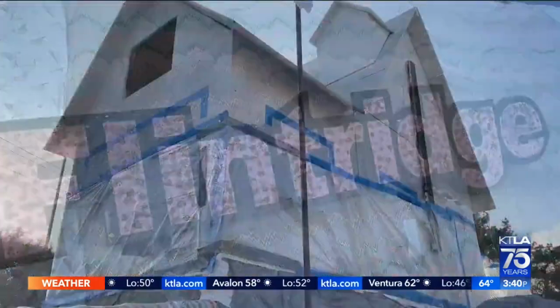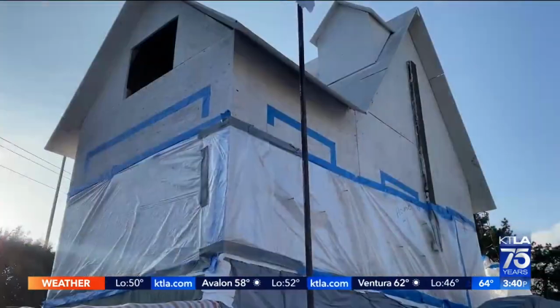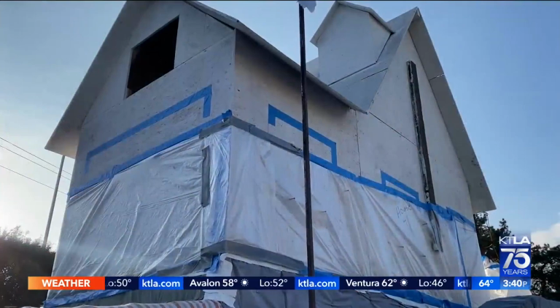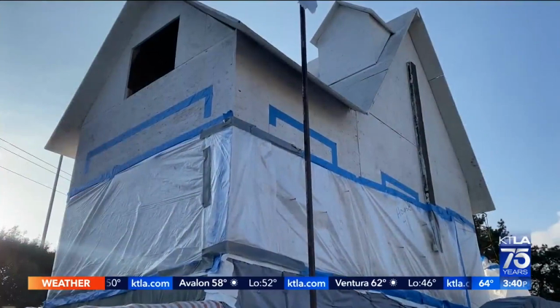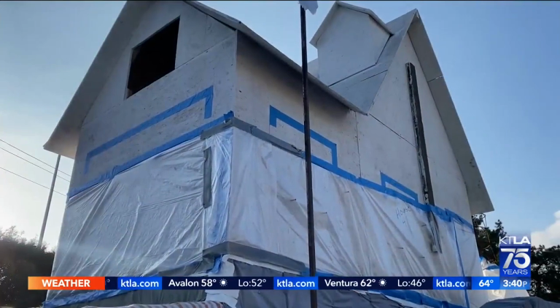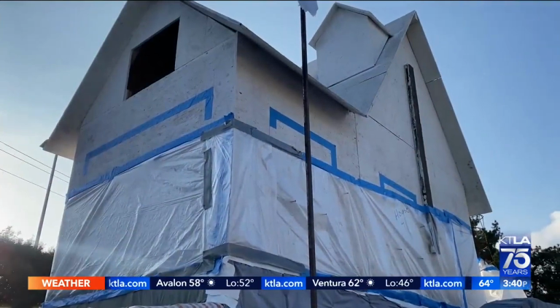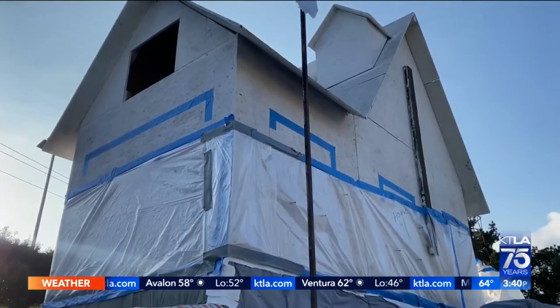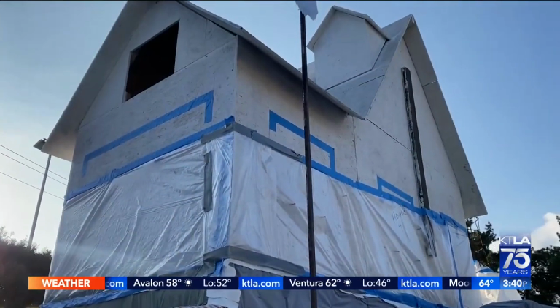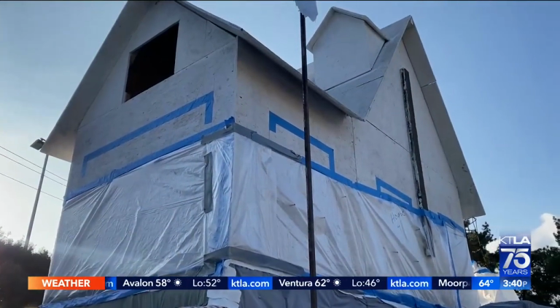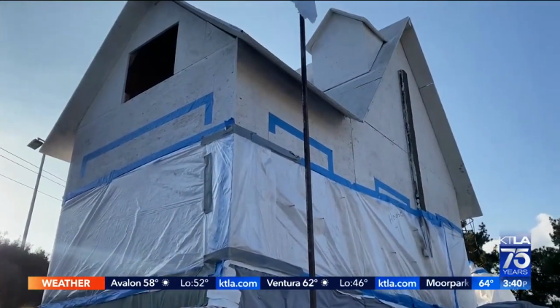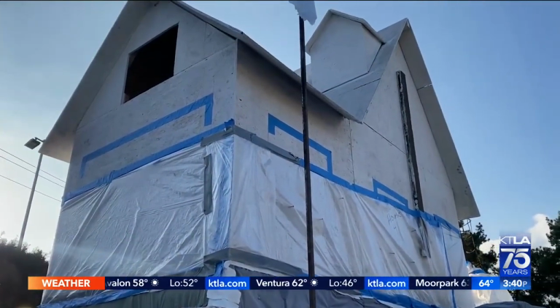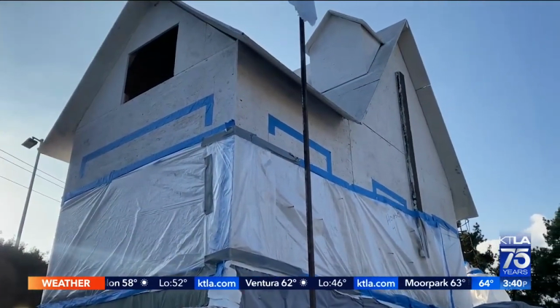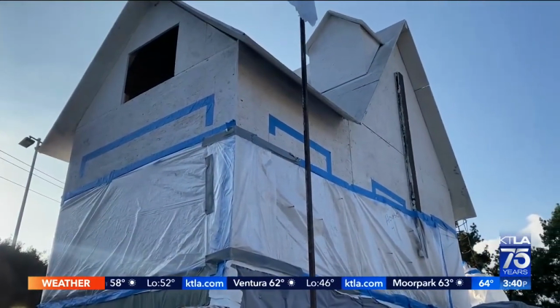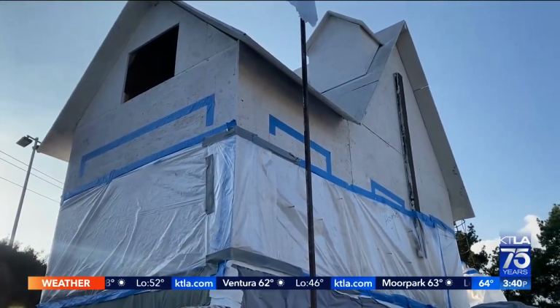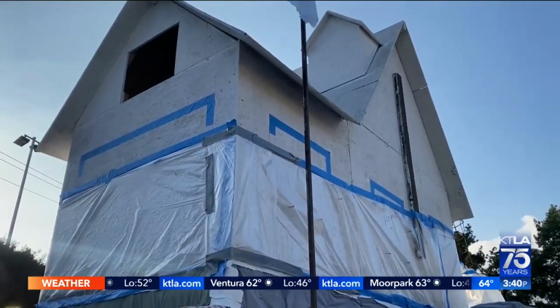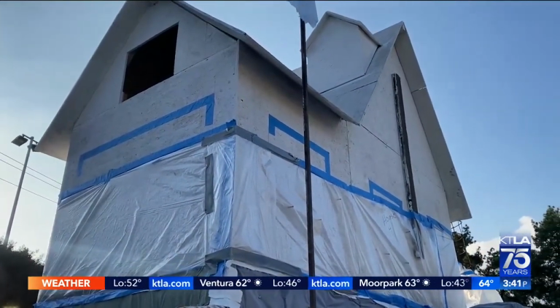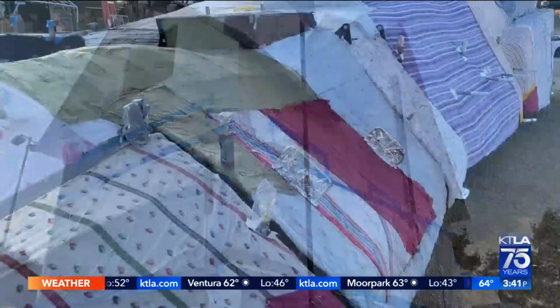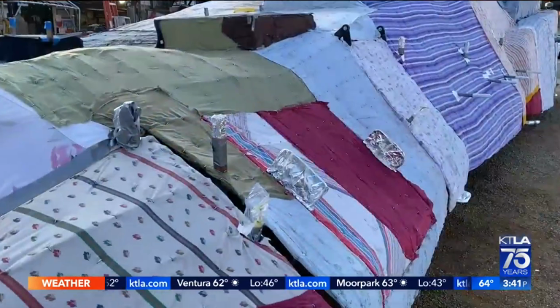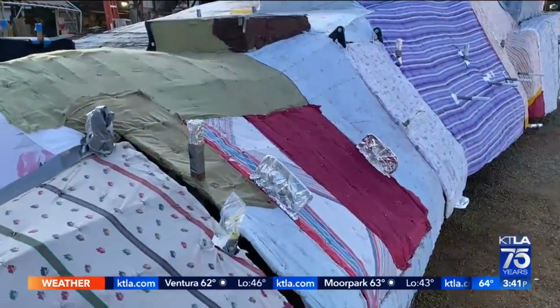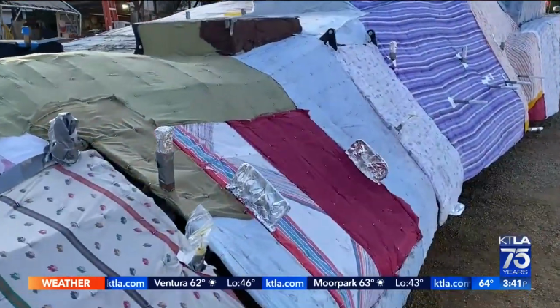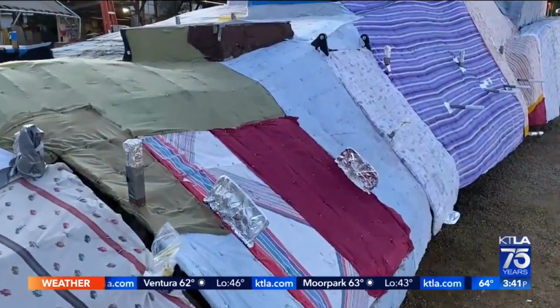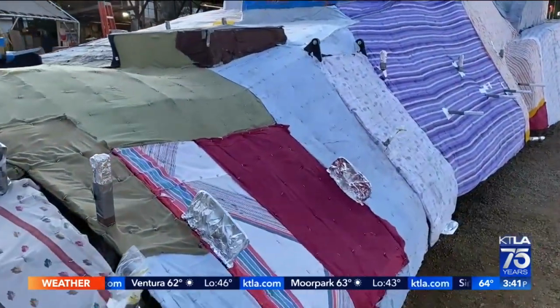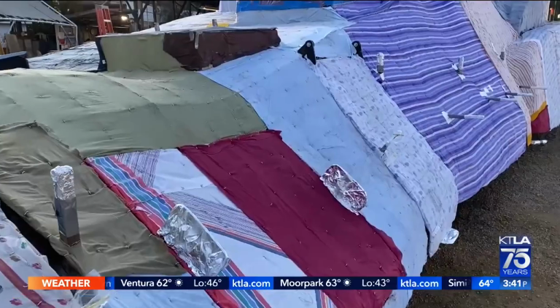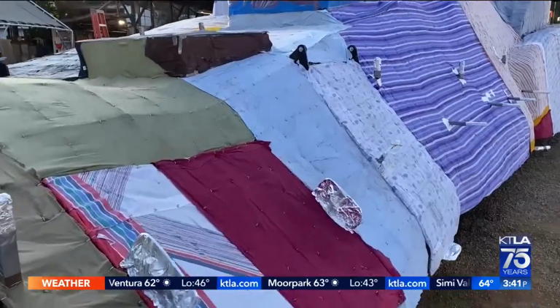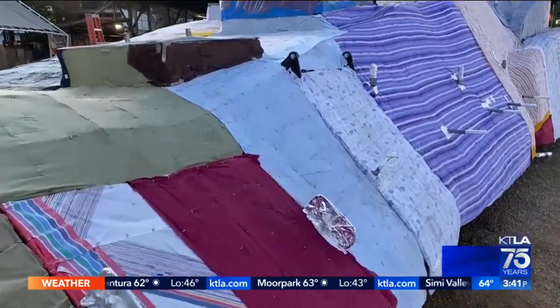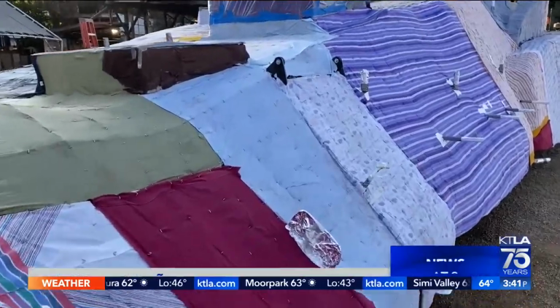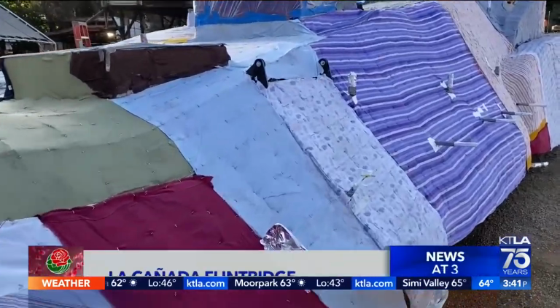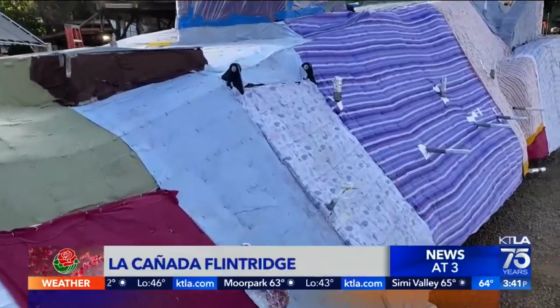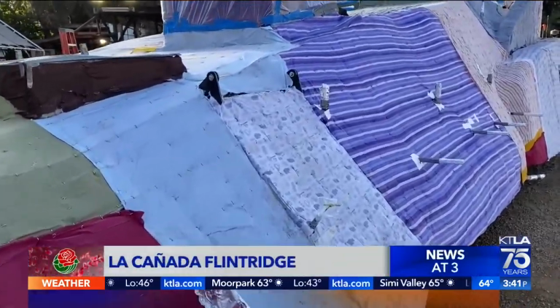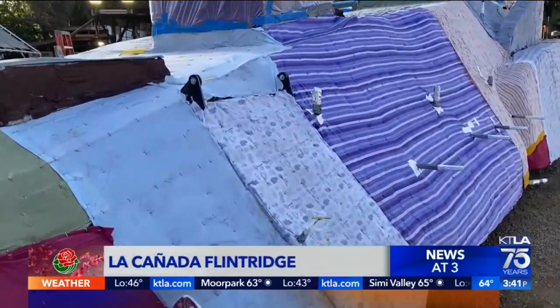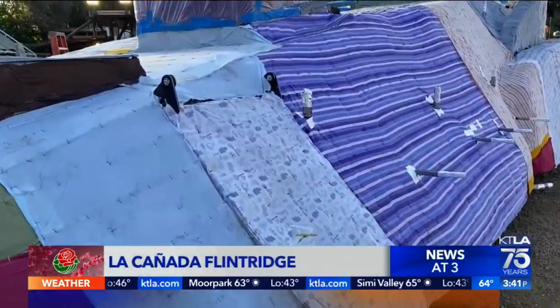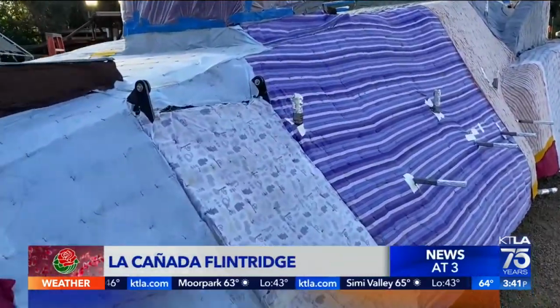It's so big — there's a house on it and everything. This might become an award-winning item for 2023.